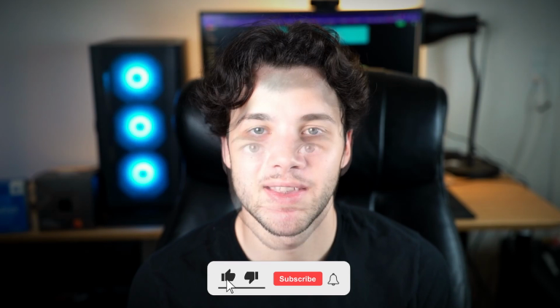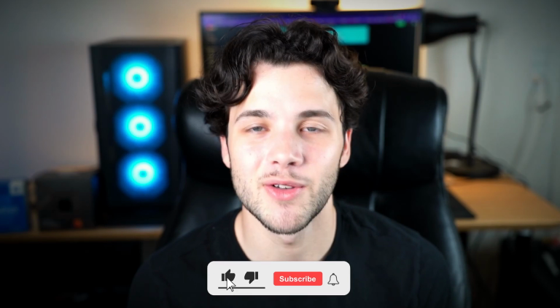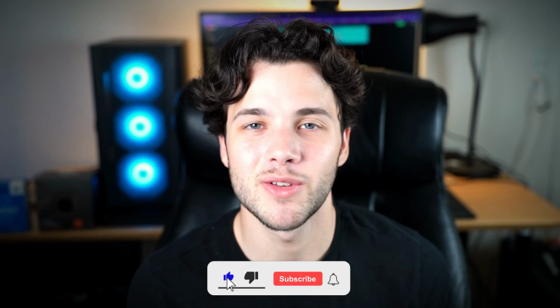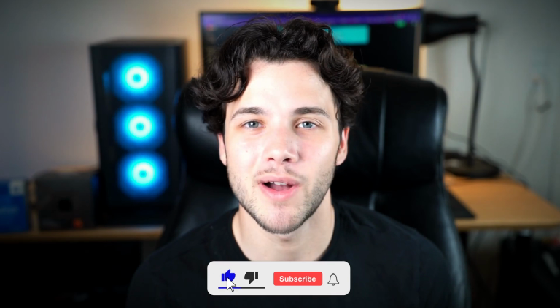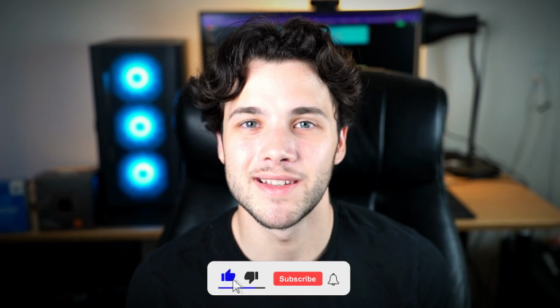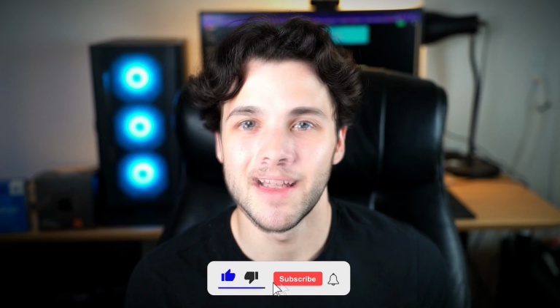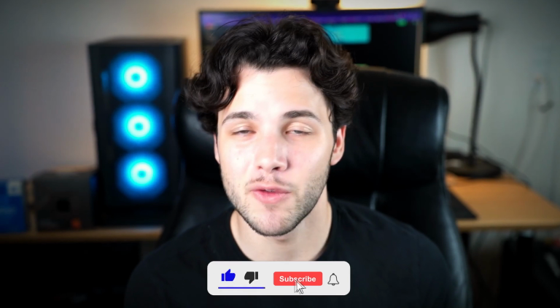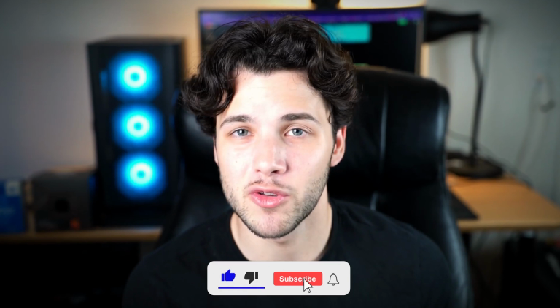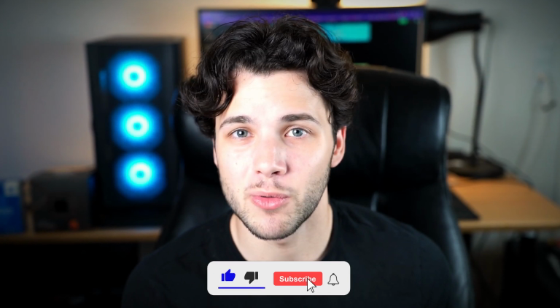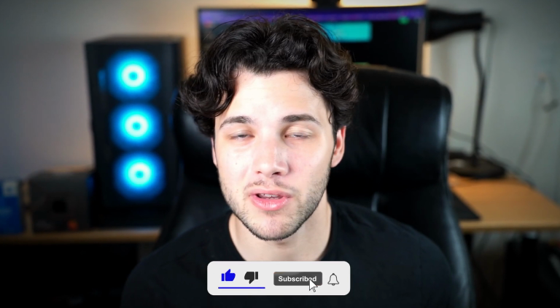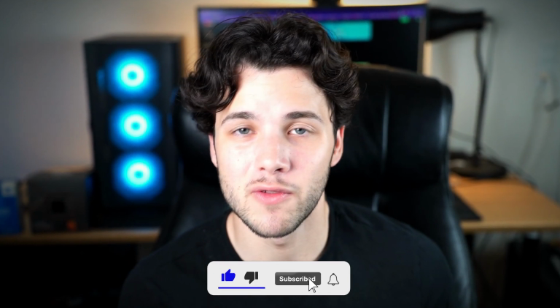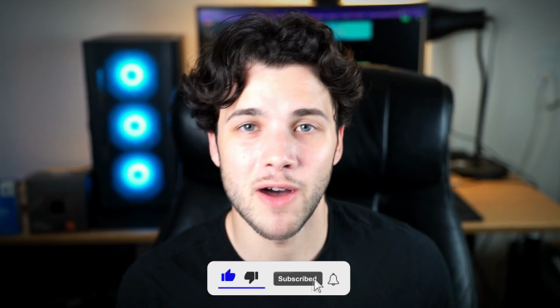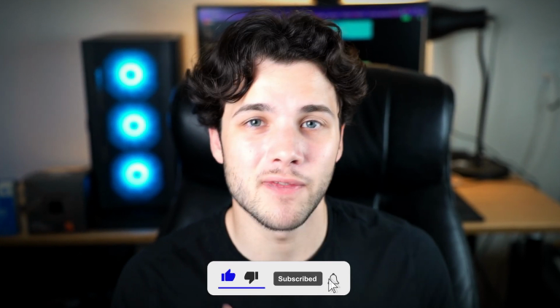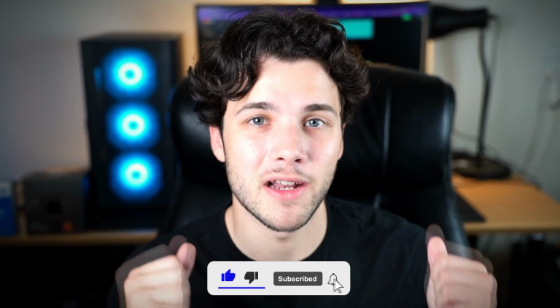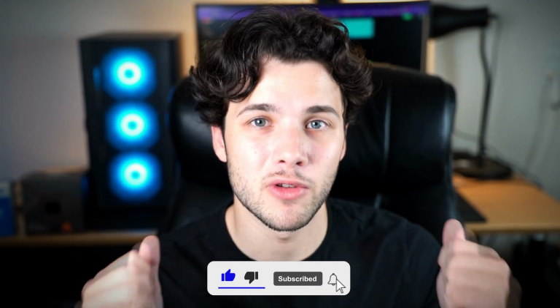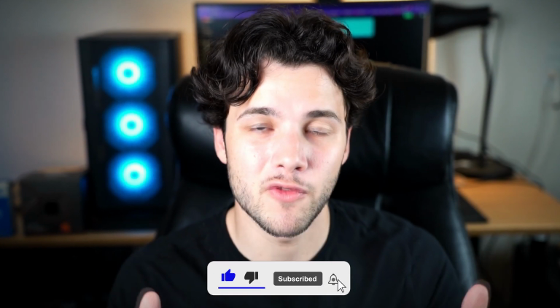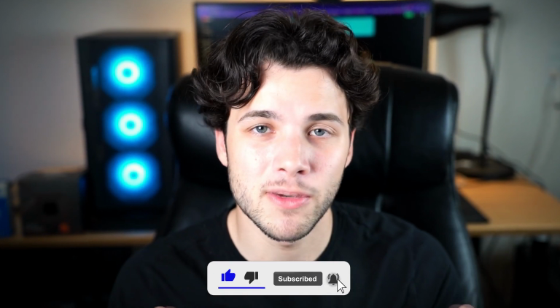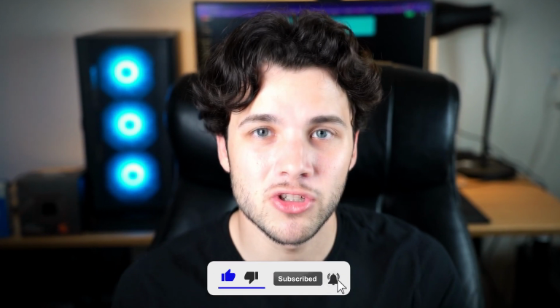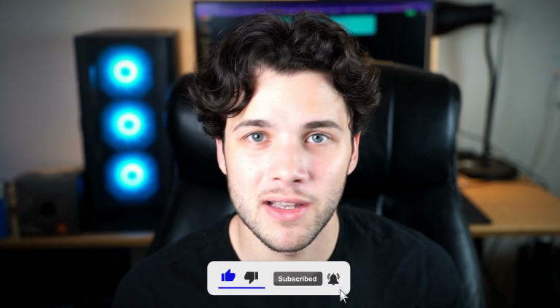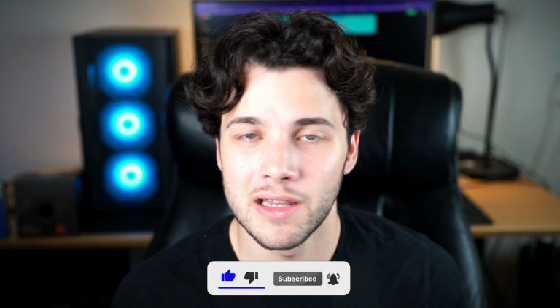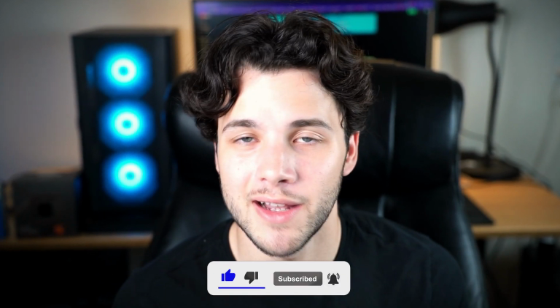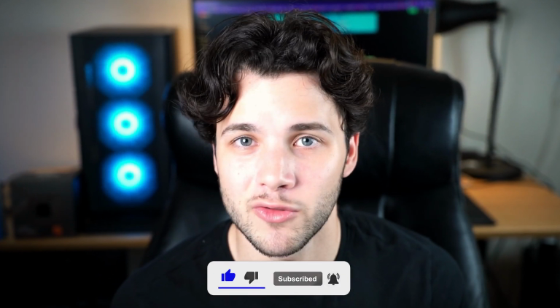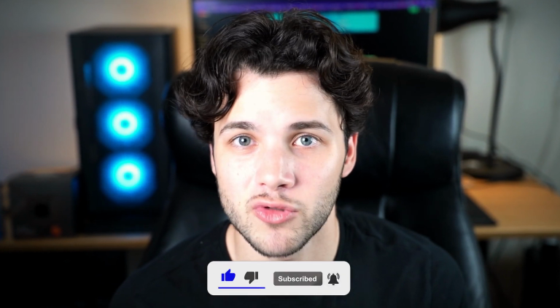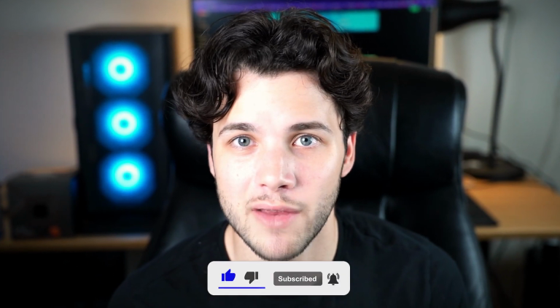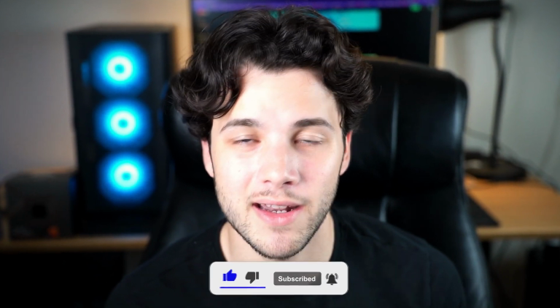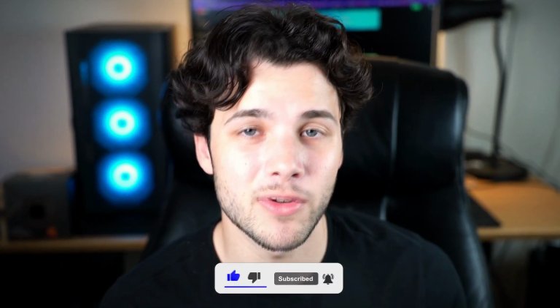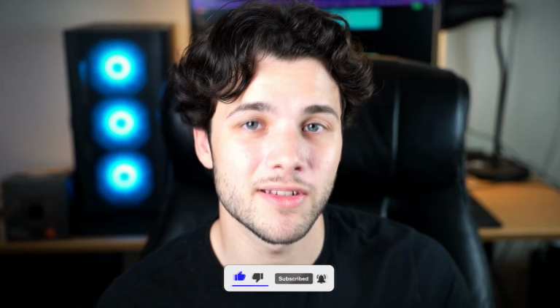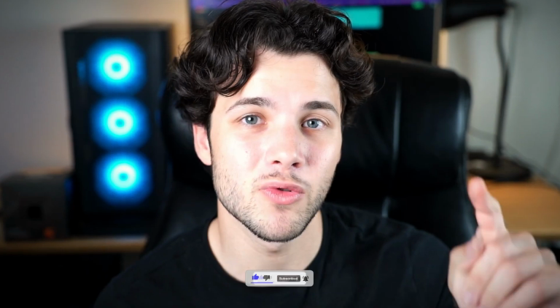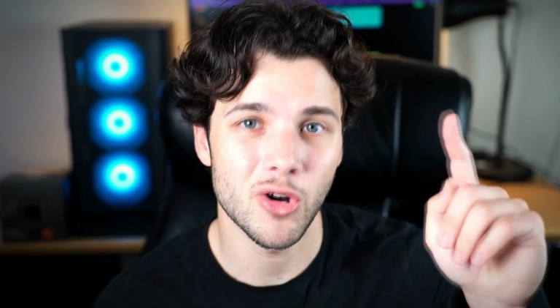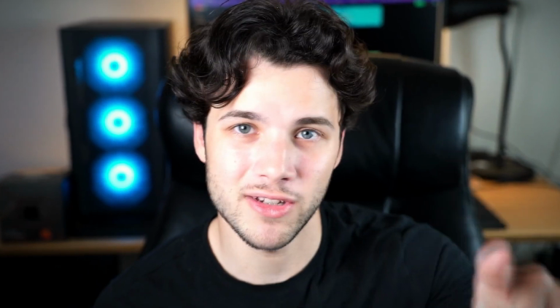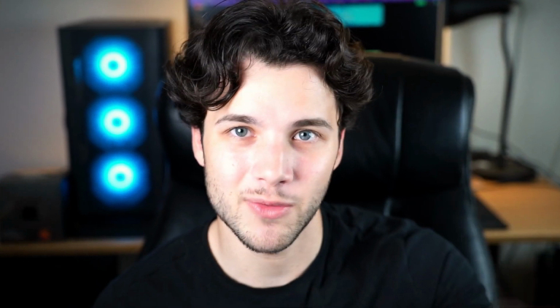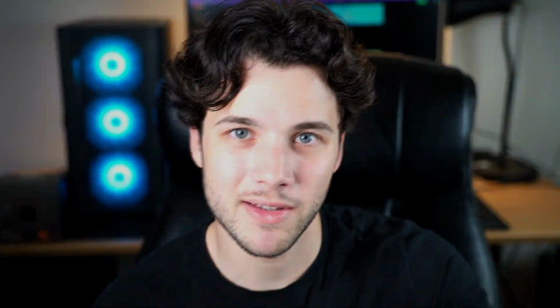Thank you guys for watching and thank you for the support. If you found valuable information, leave a like and subscribe and I'll see you in the next one.